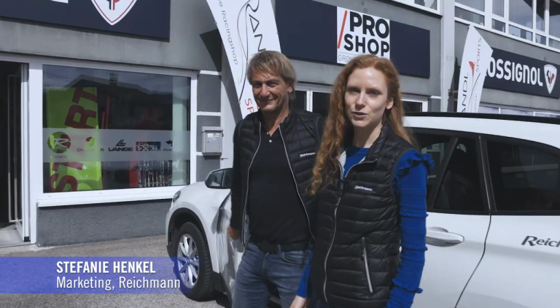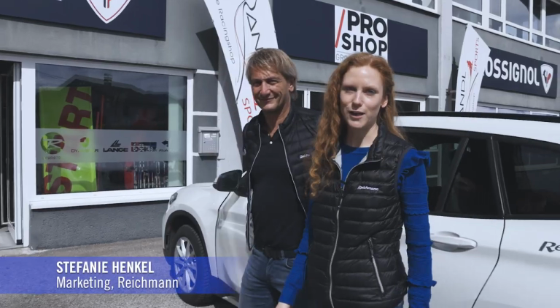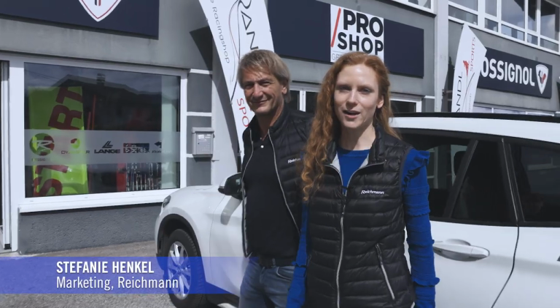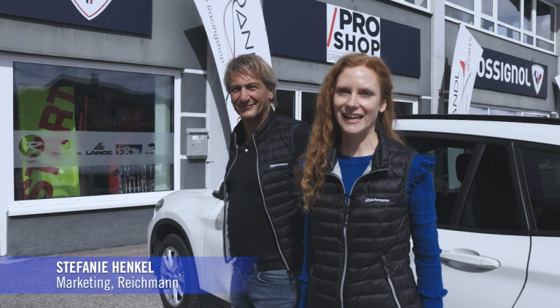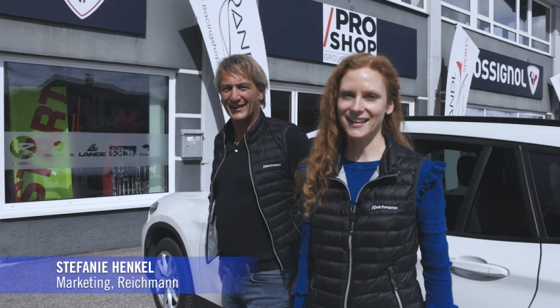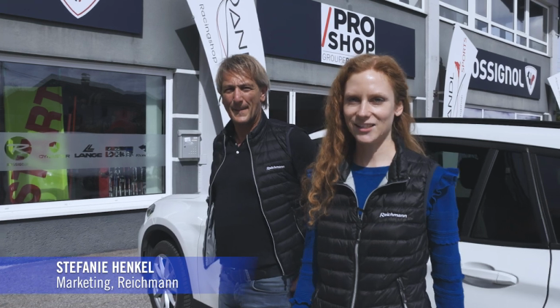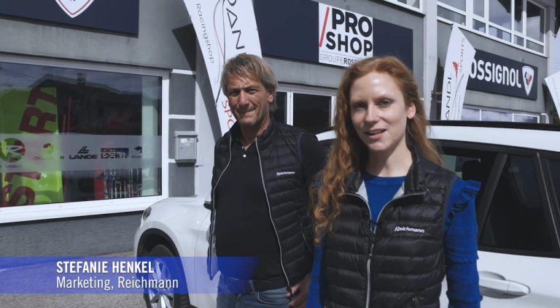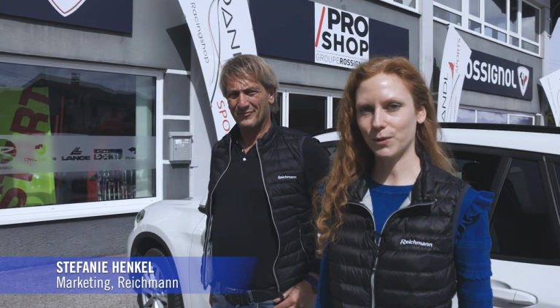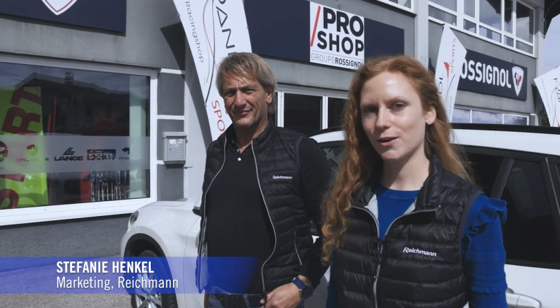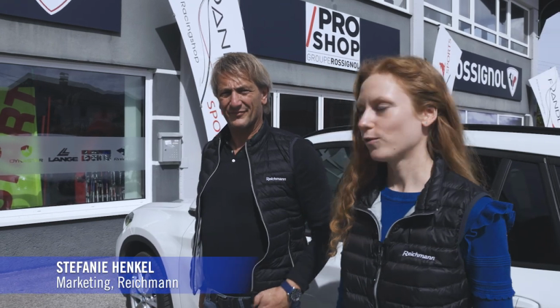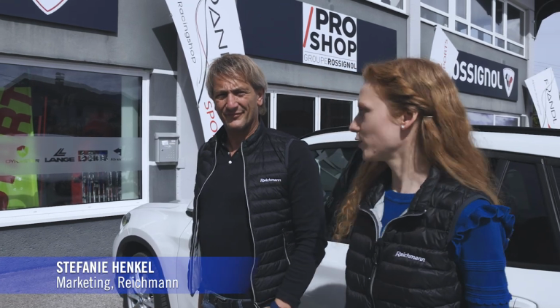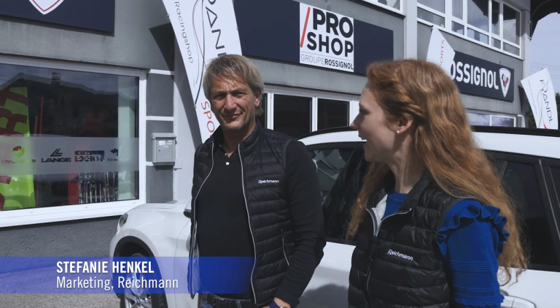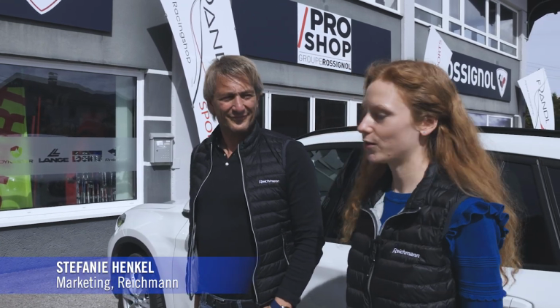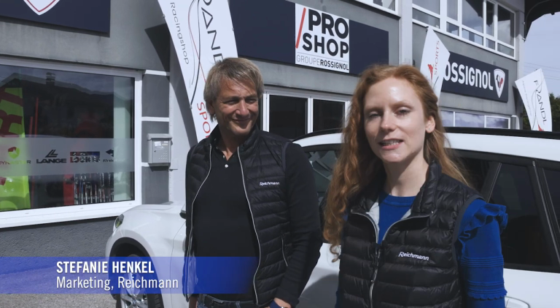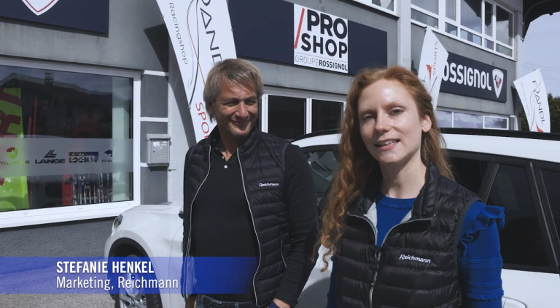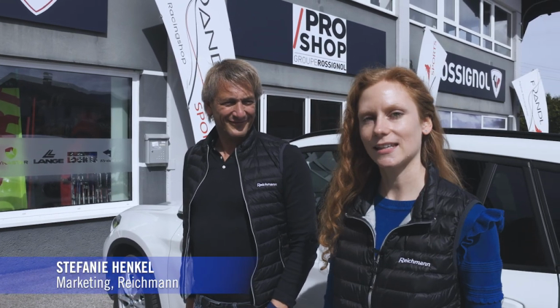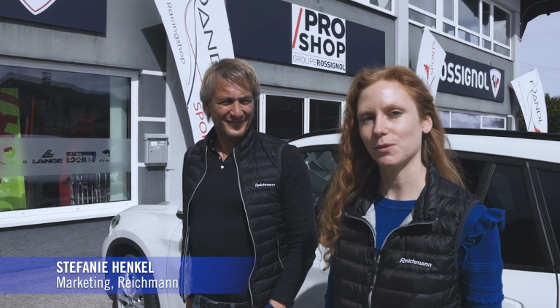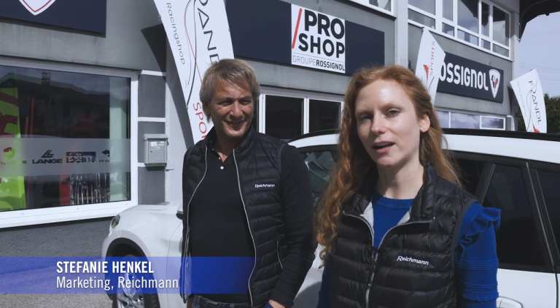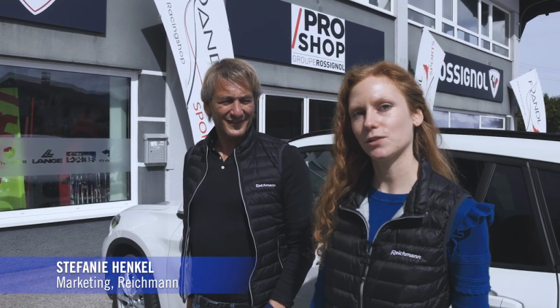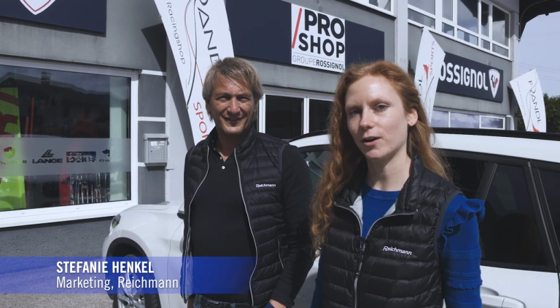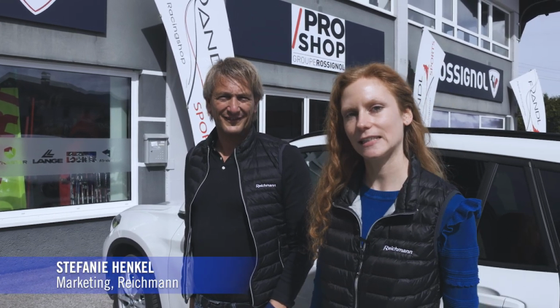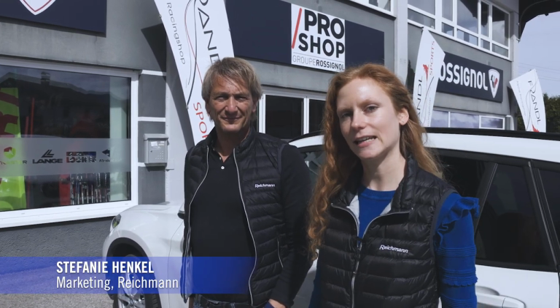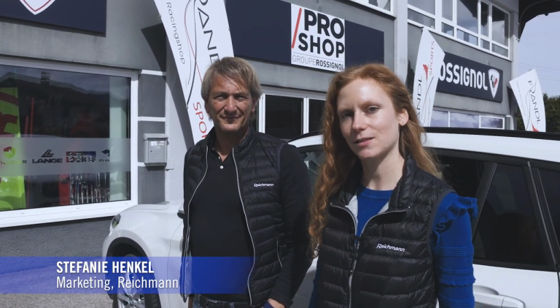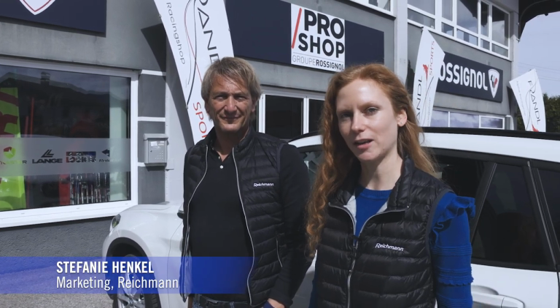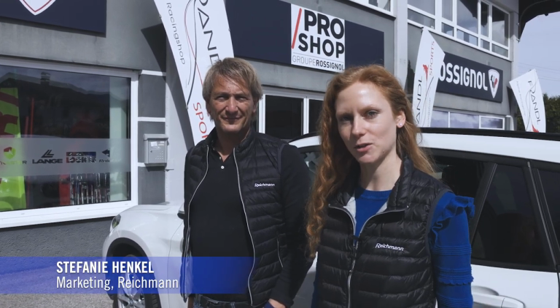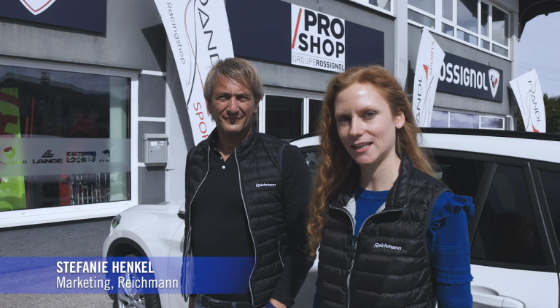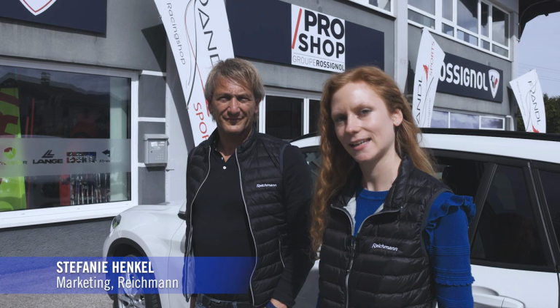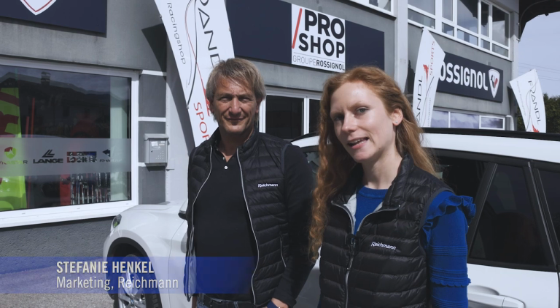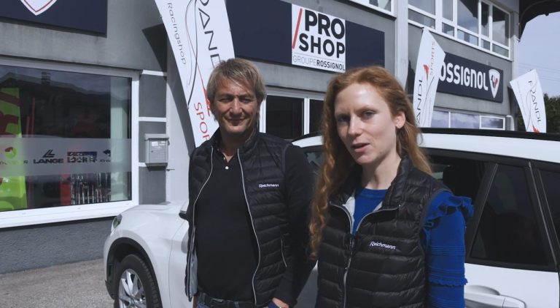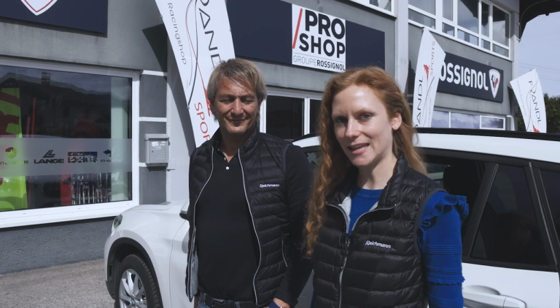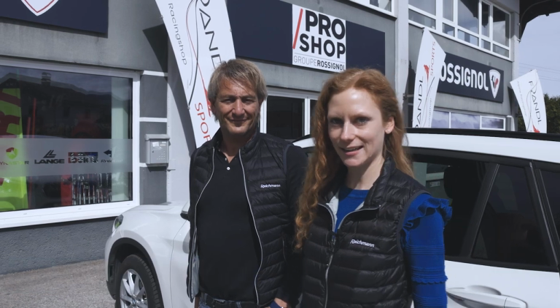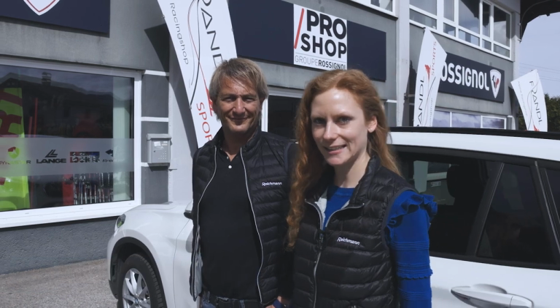Today we are in Hallein near Salzburg. Wolfgang and I are visiting a customer of Frandel Sports. He has some Reichmann machines. Let's go inside and see.